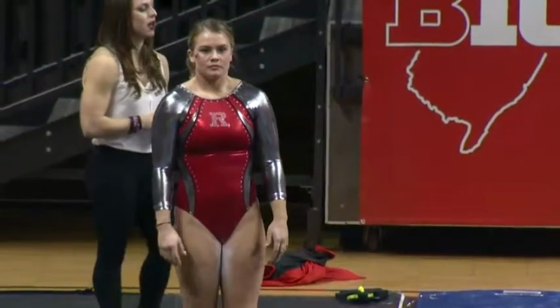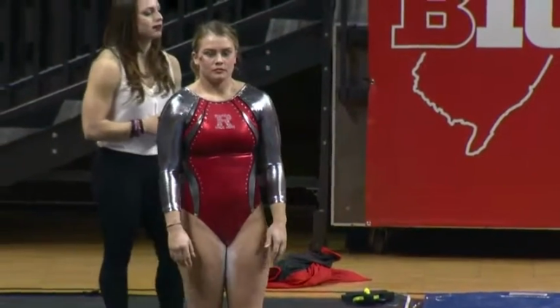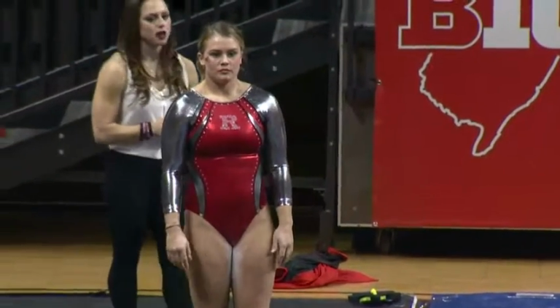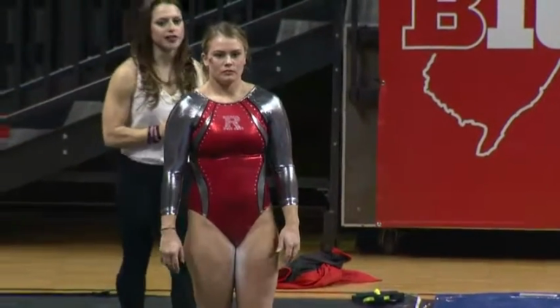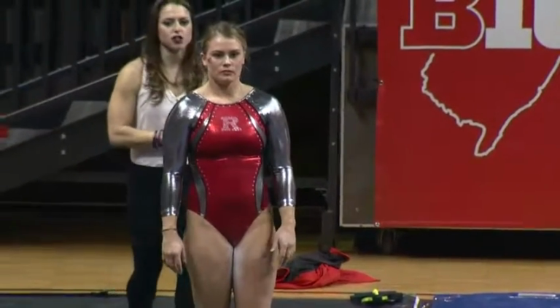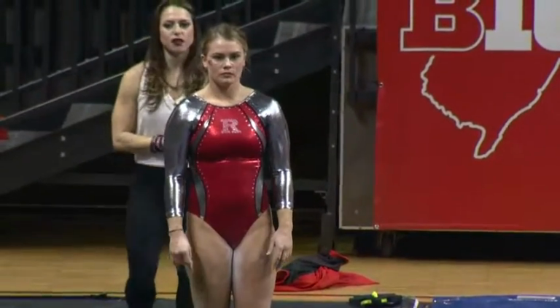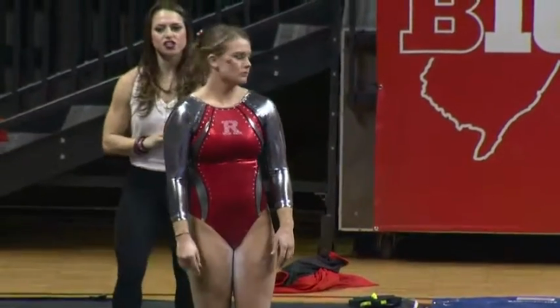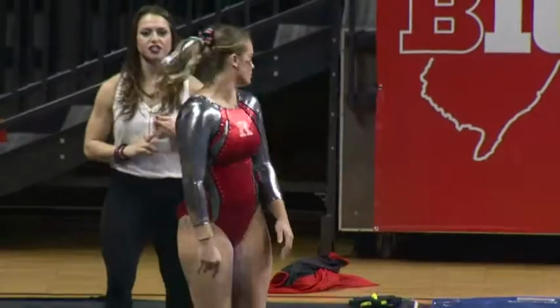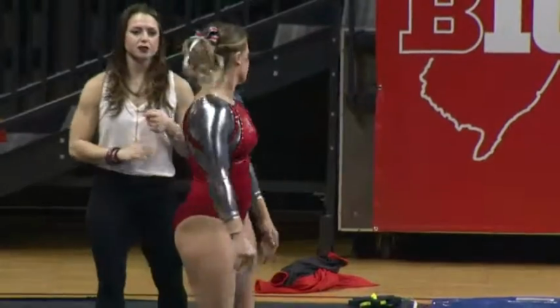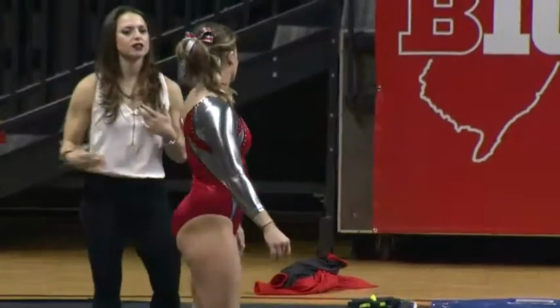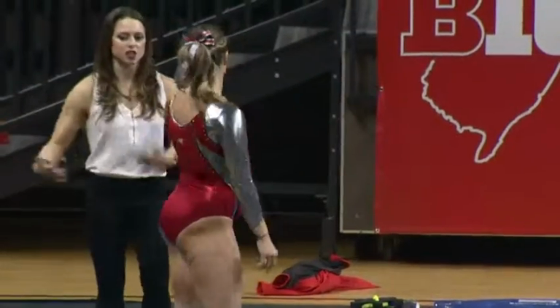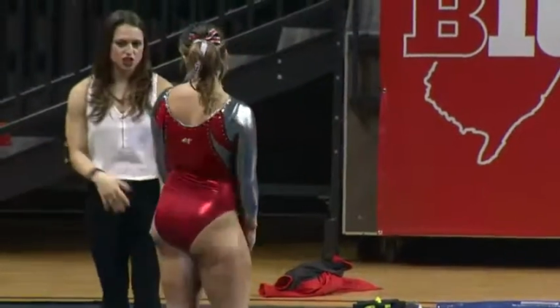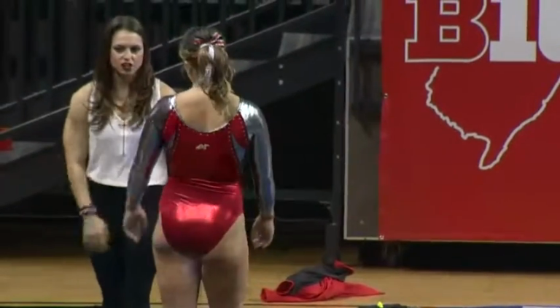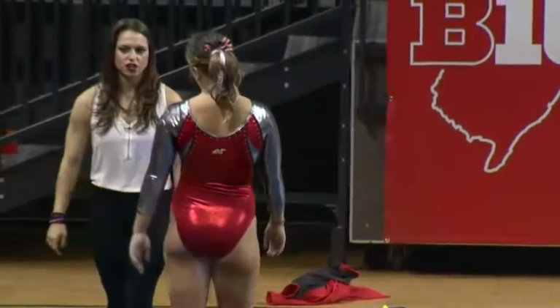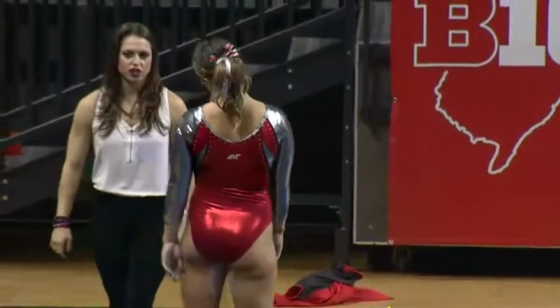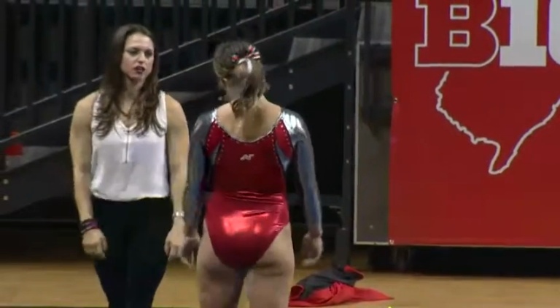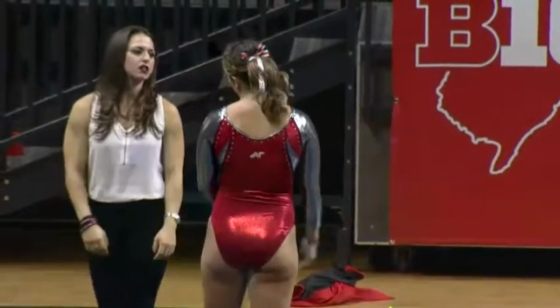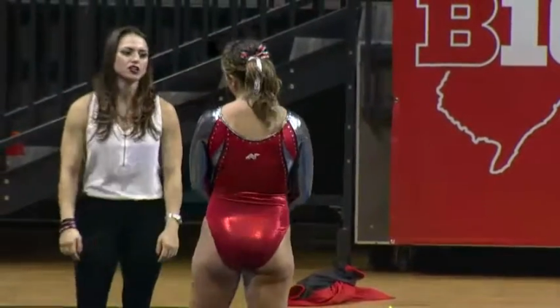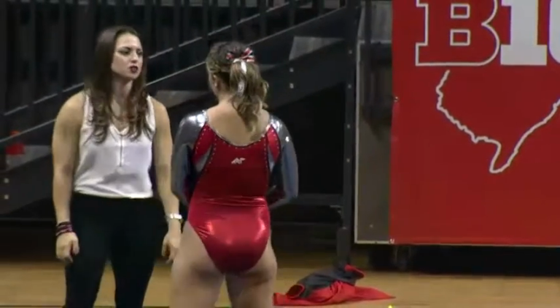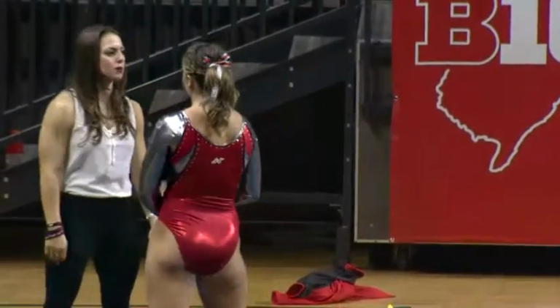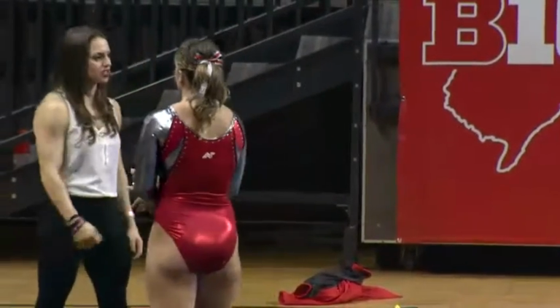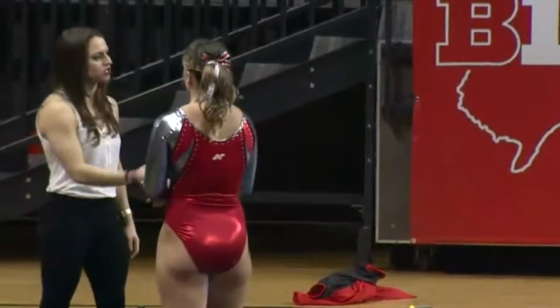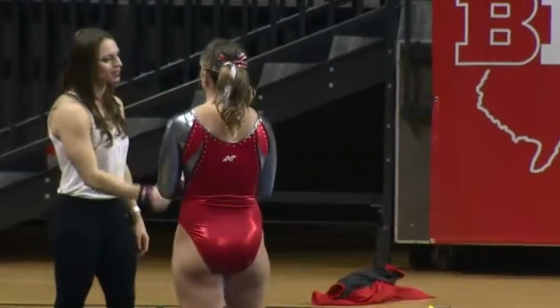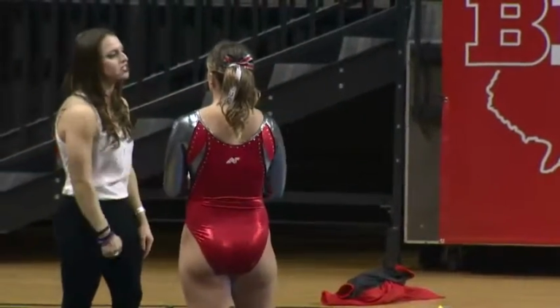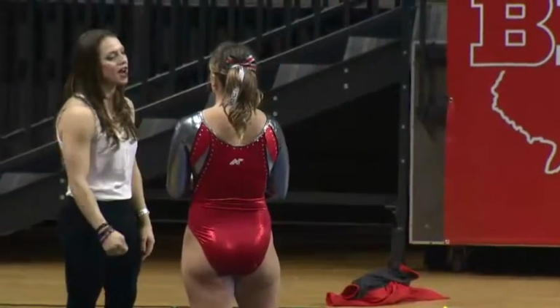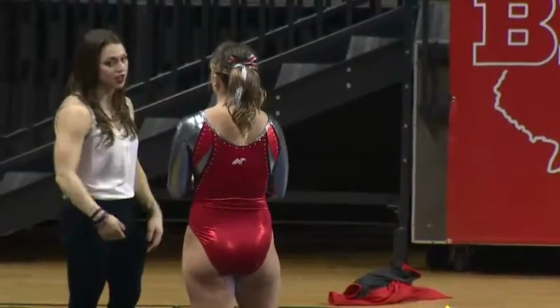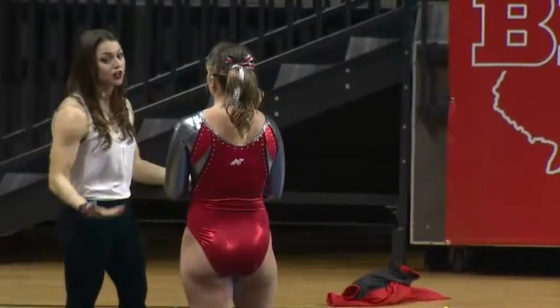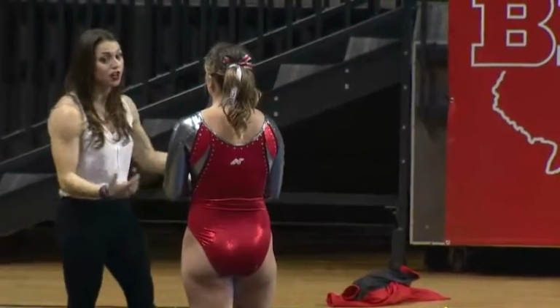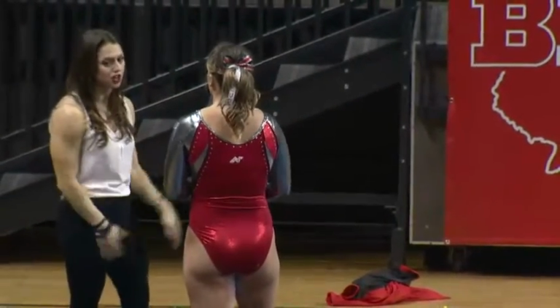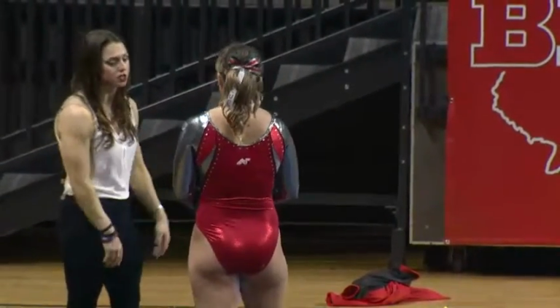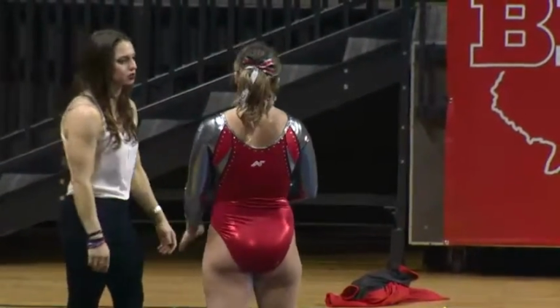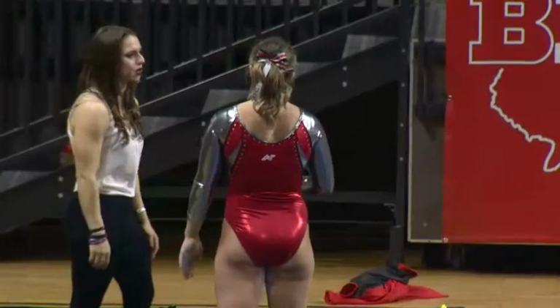Illinois is currently competing on uneven bars right now, so we will update you with those scores as we go throughout the afternoon here.